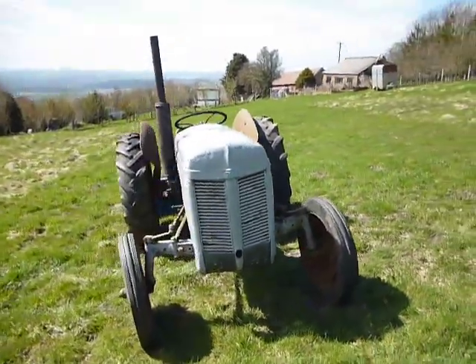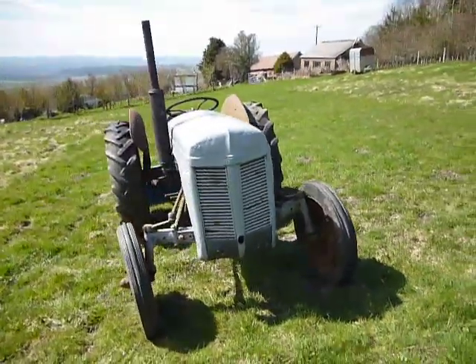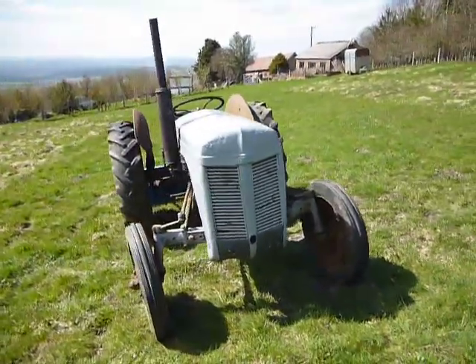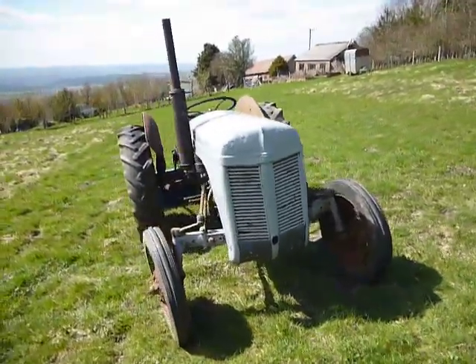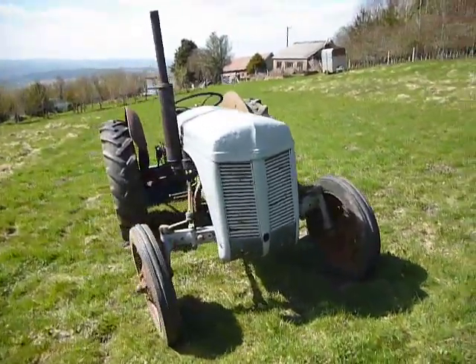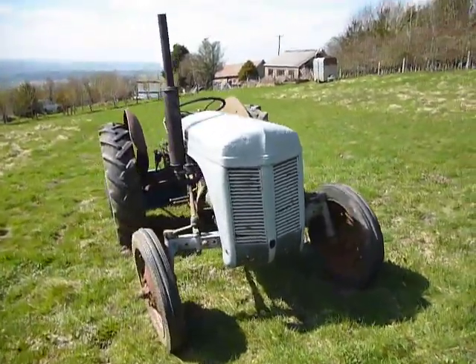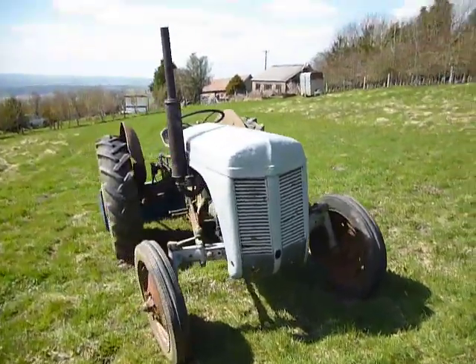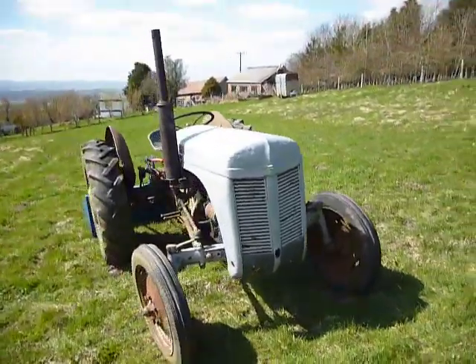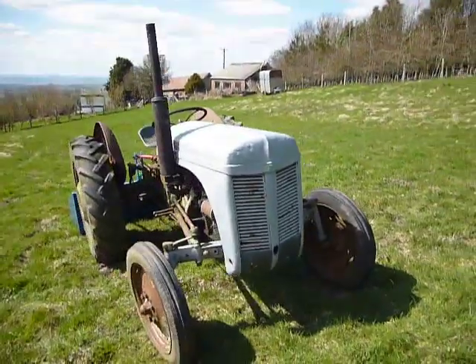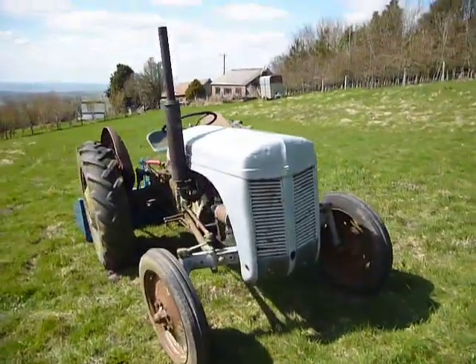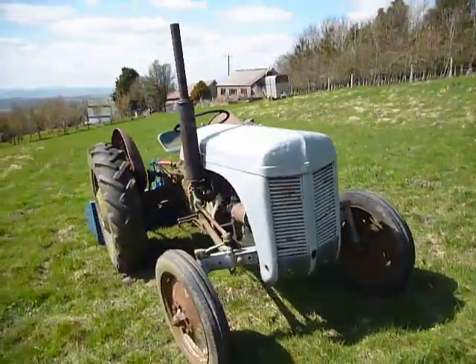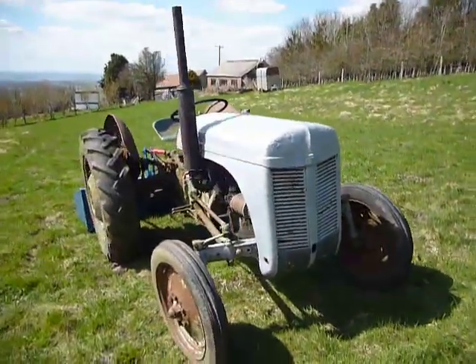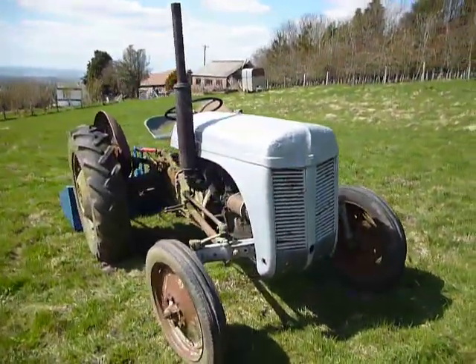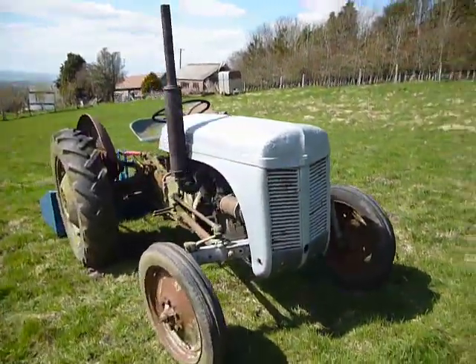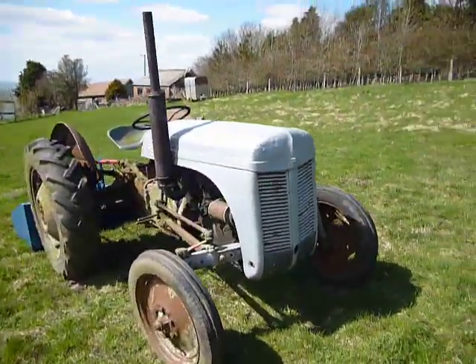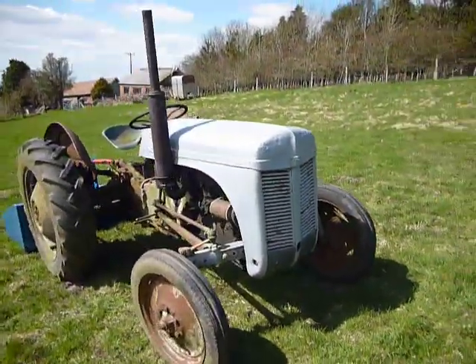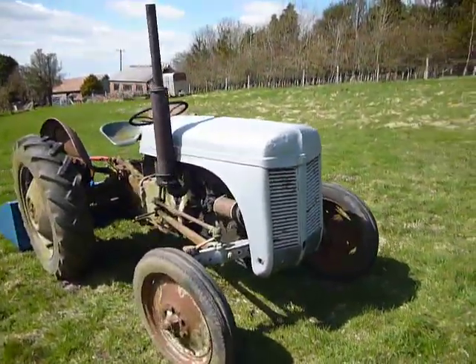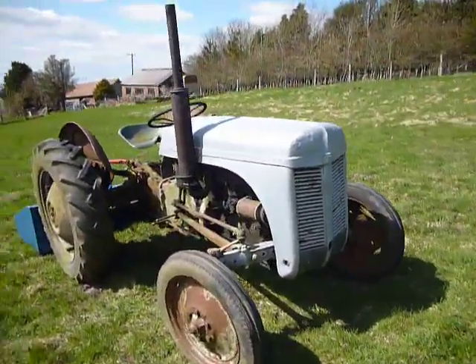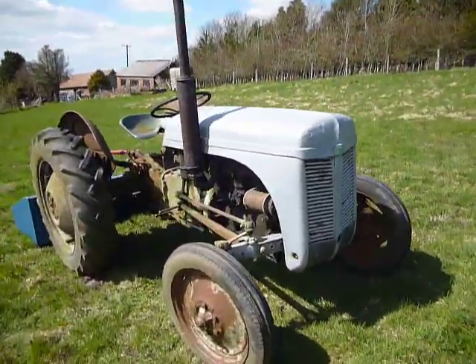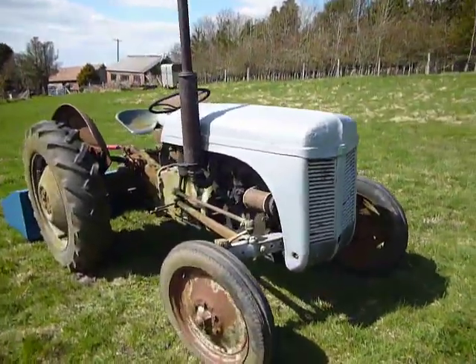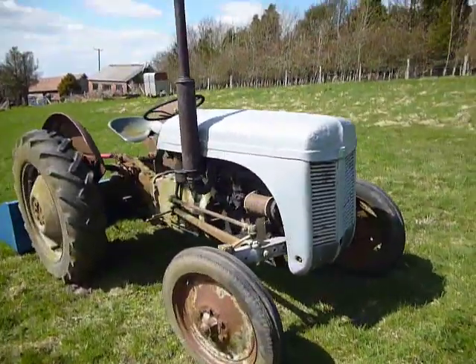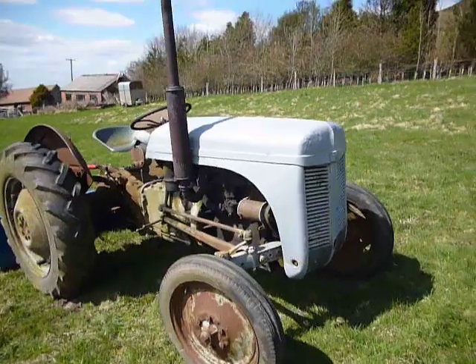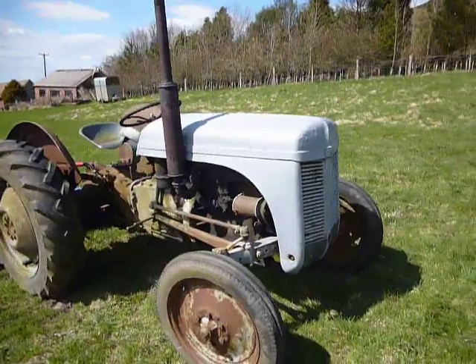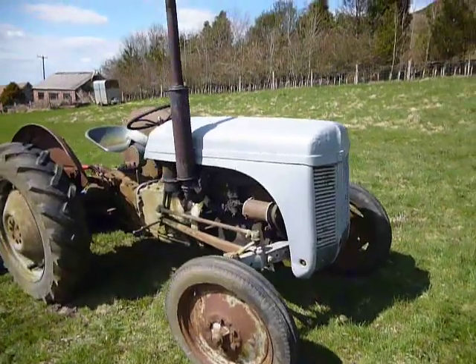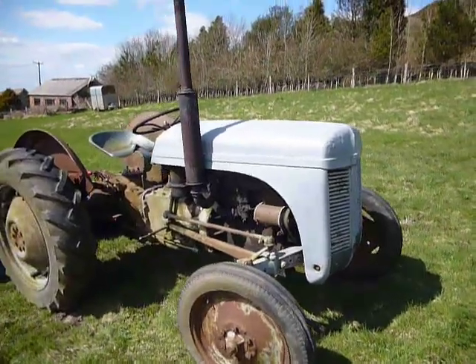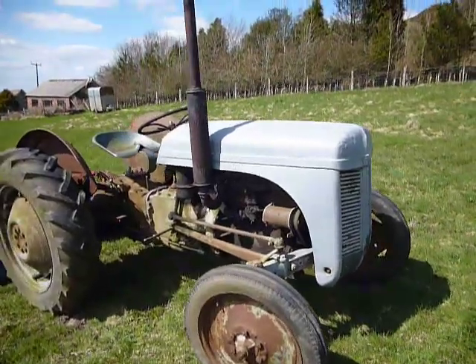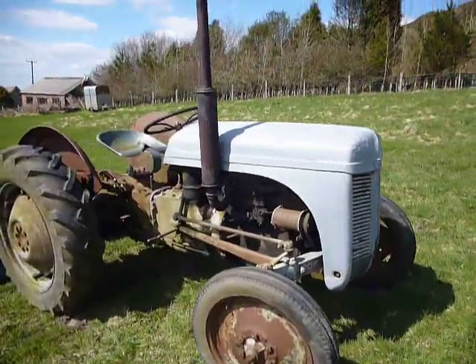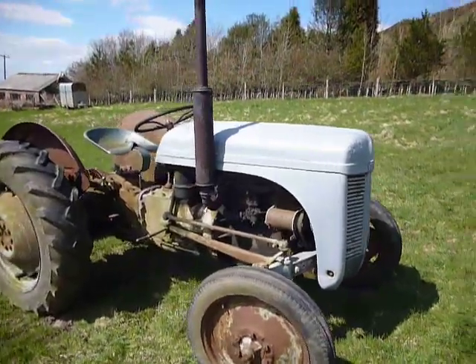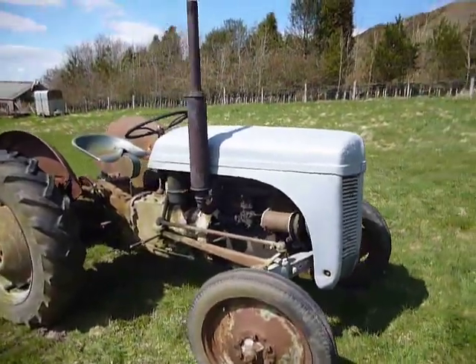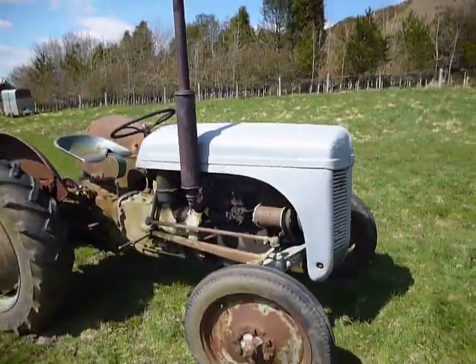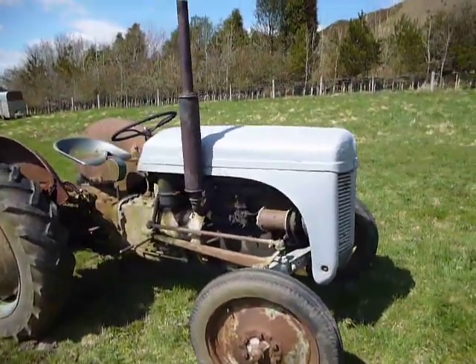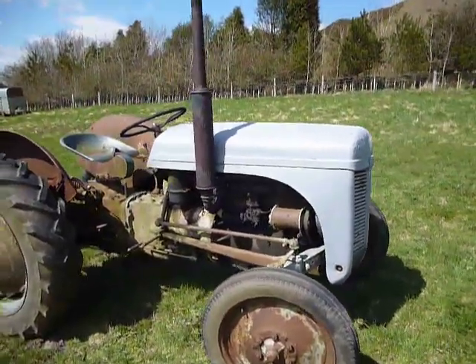Unusual, this tractor, in as much as she's got an aluminium bonnet. Others may know about it but I've never seen one before.